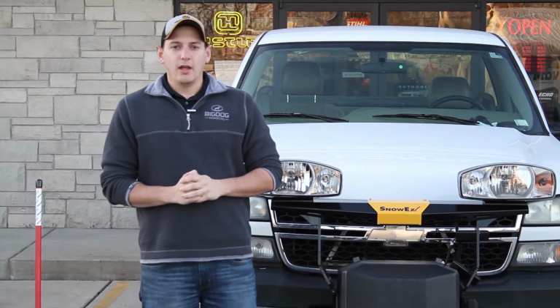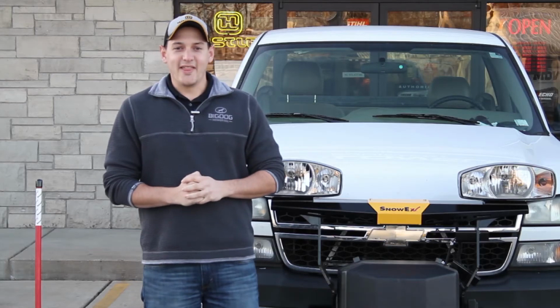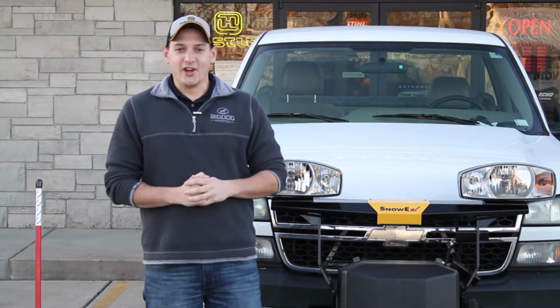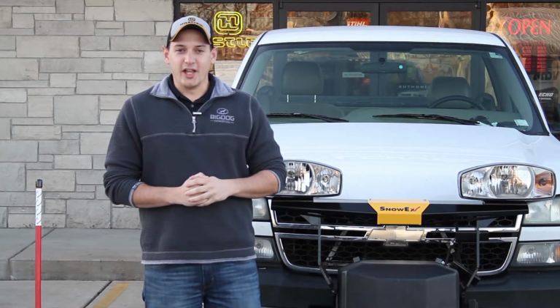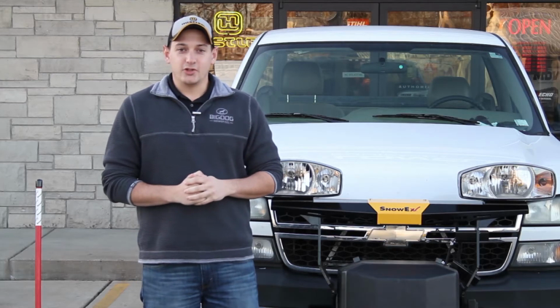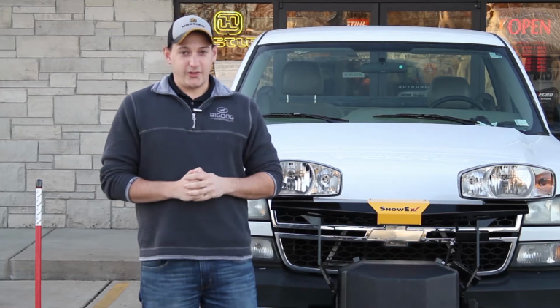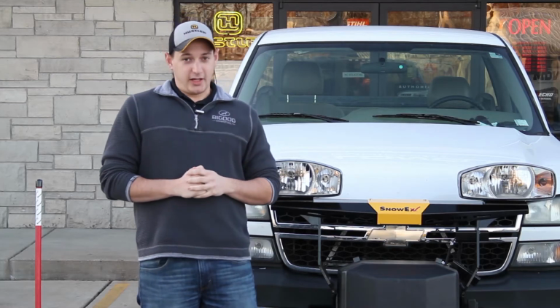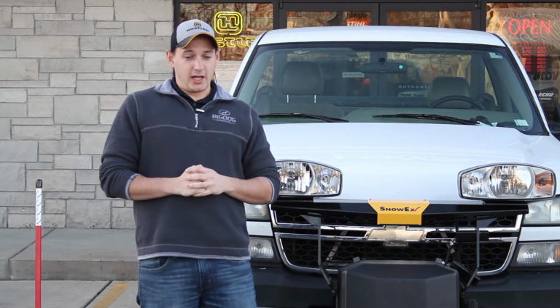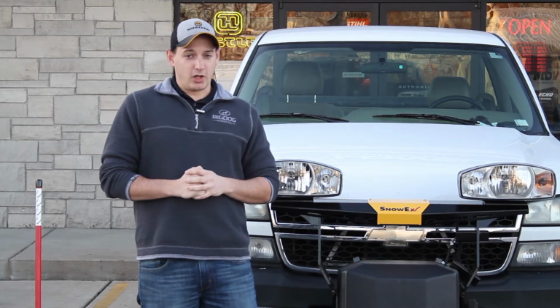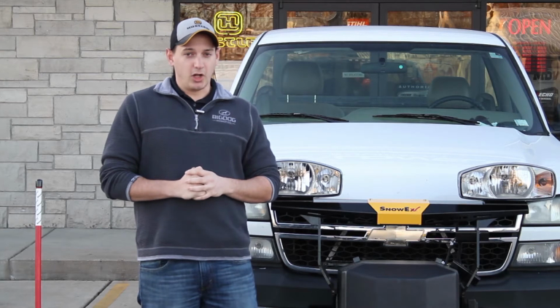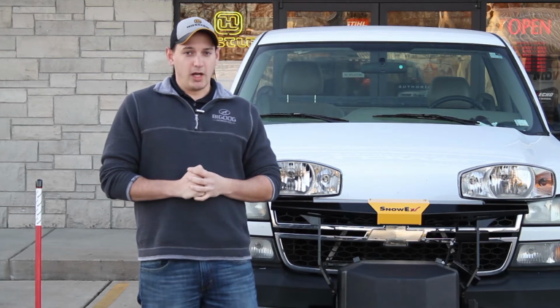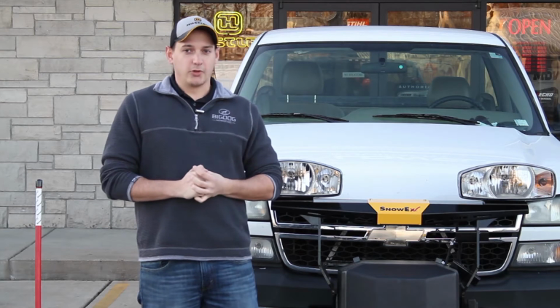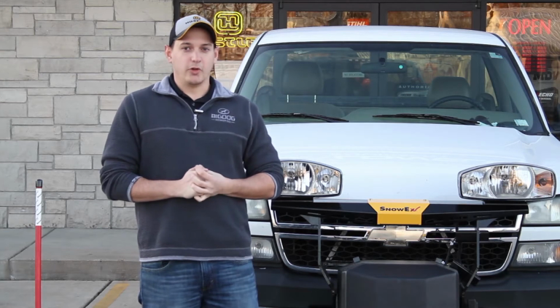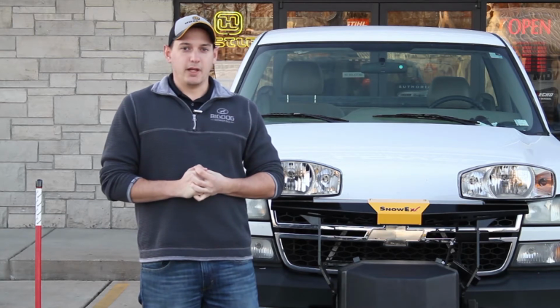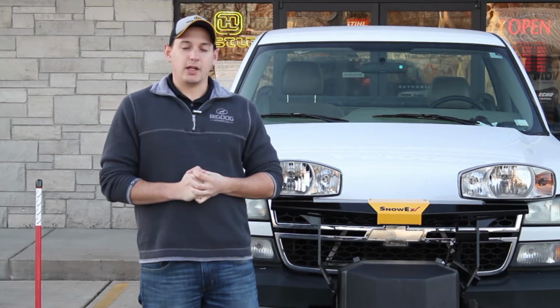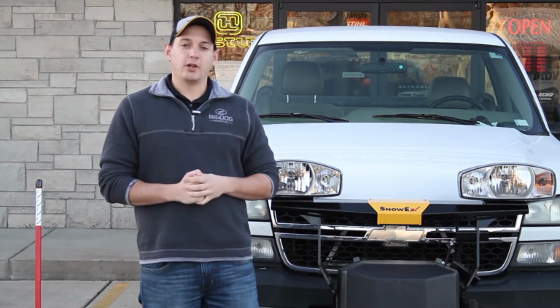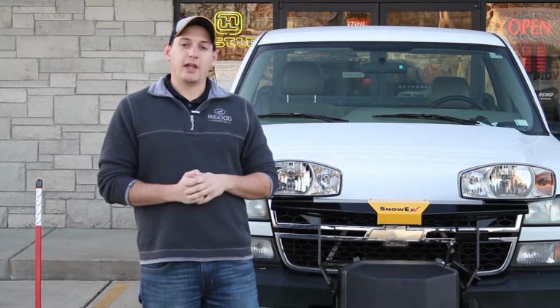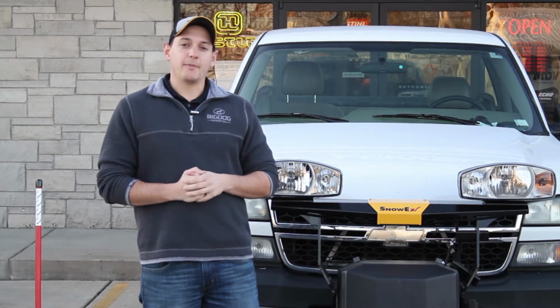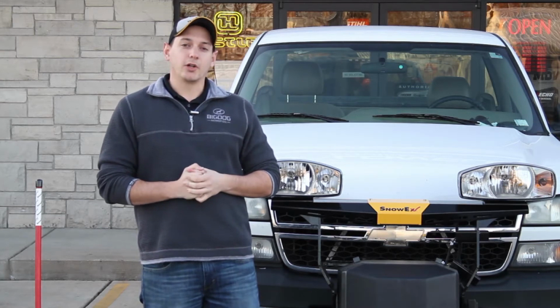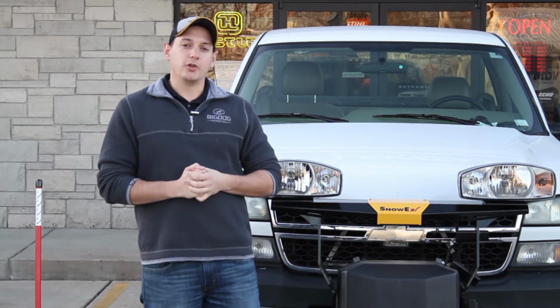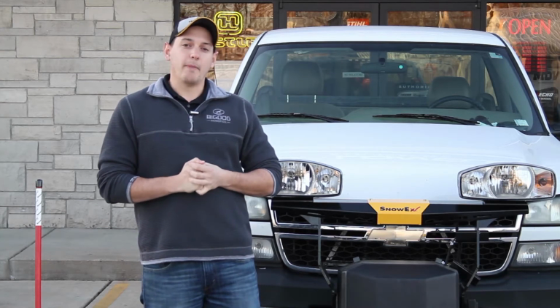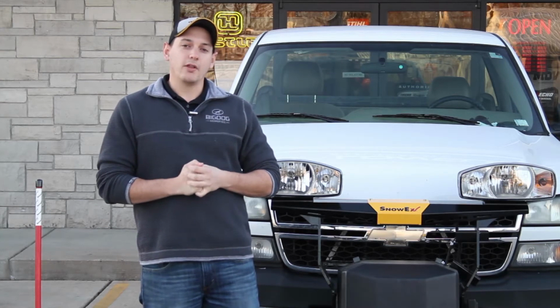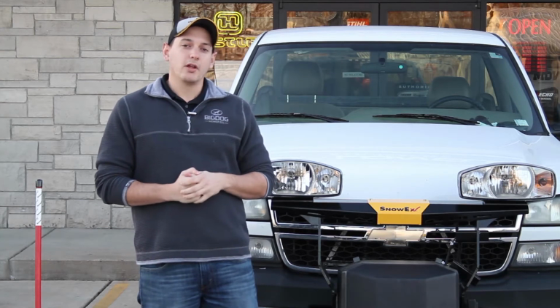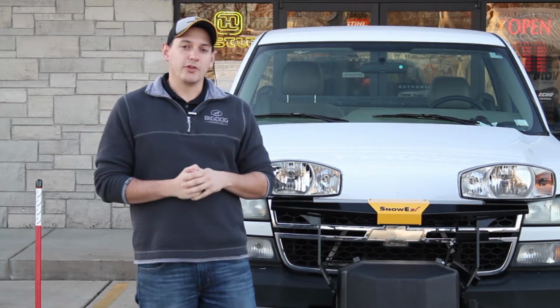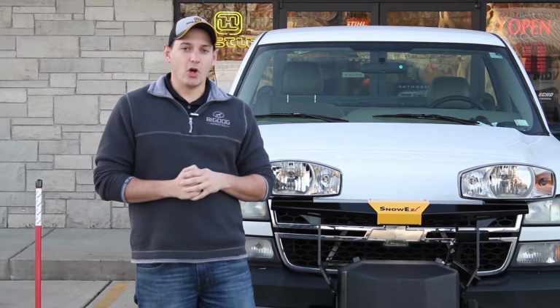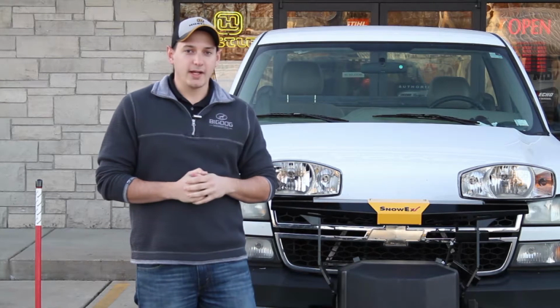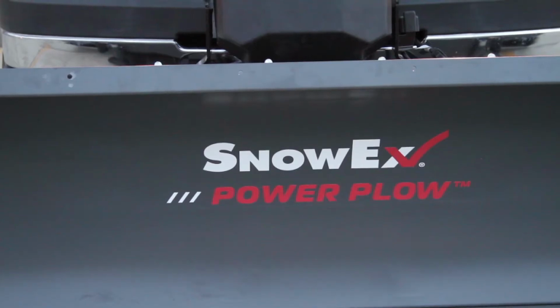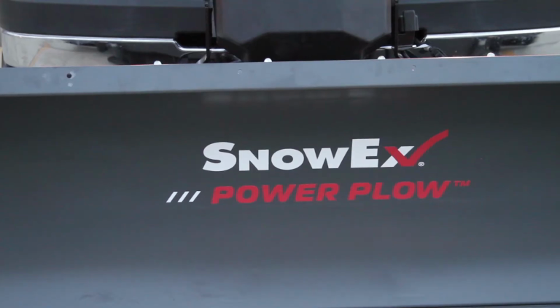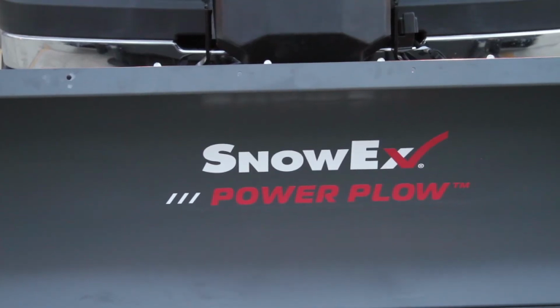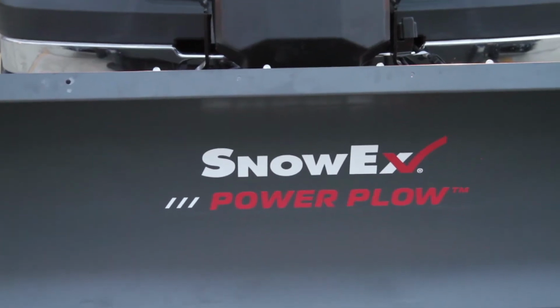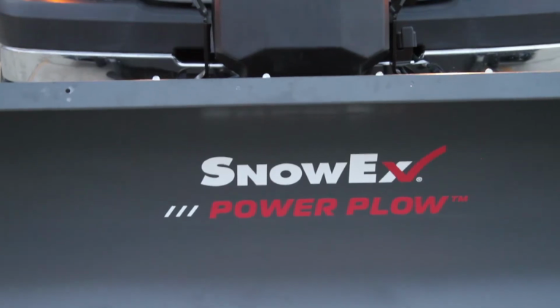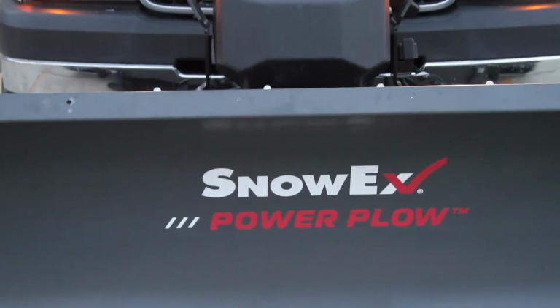Hey there internet, JC again here at Caldwell Outdoor Equipment and here today I'll talk to you about the SnowX Power Plow.